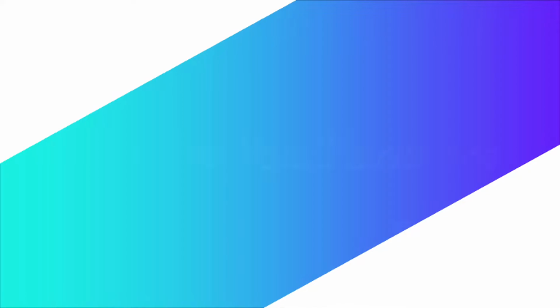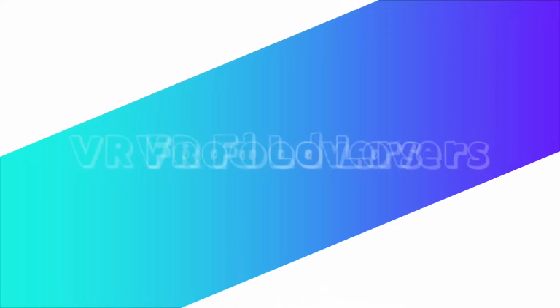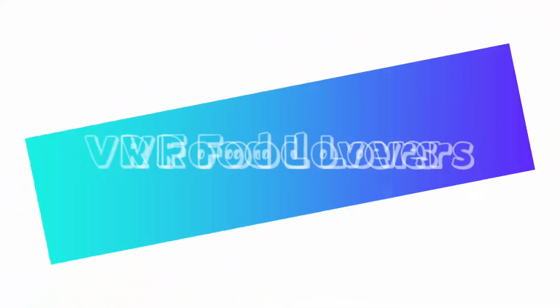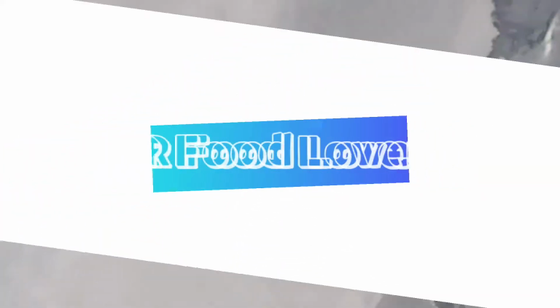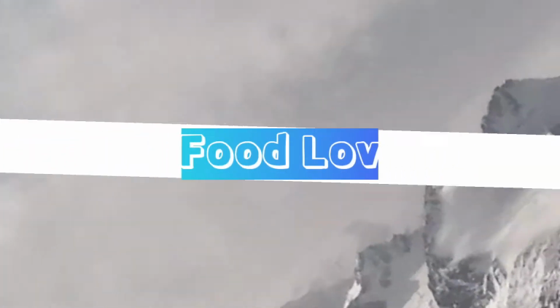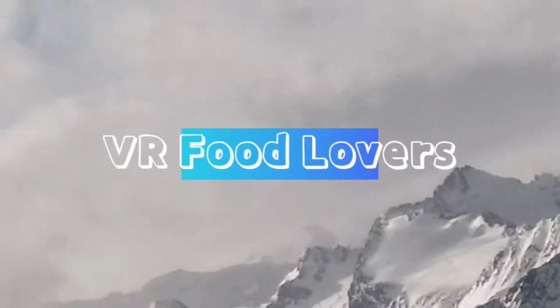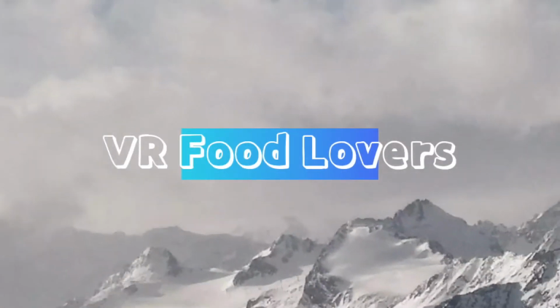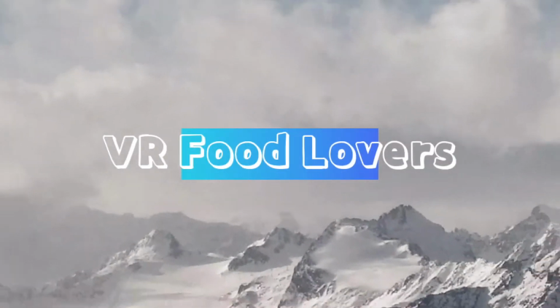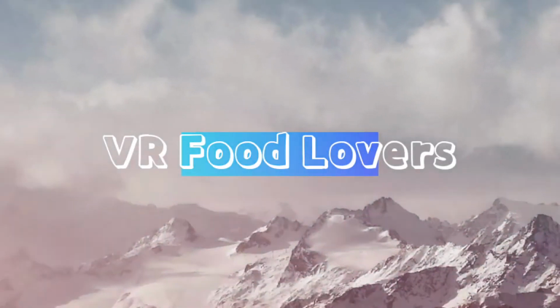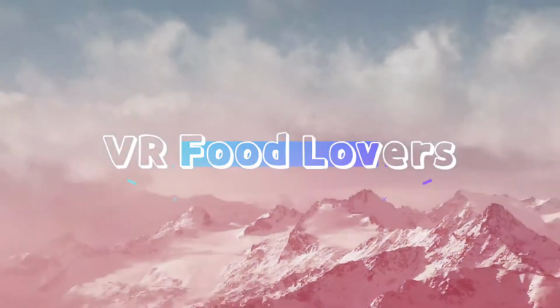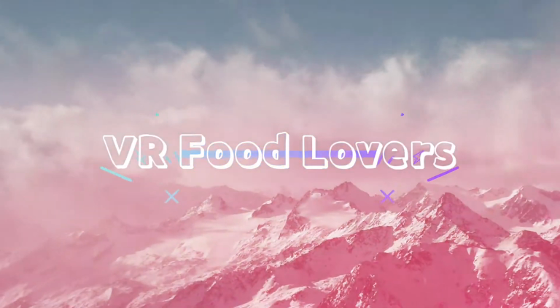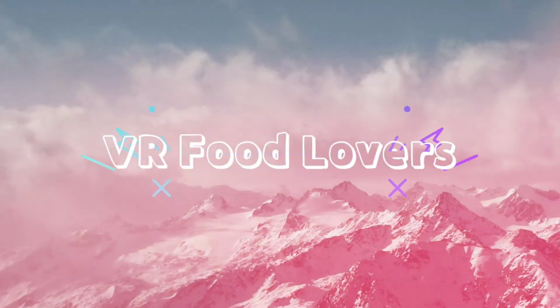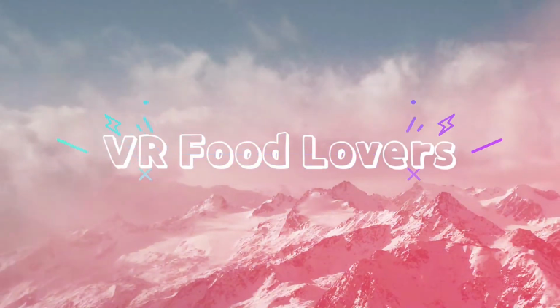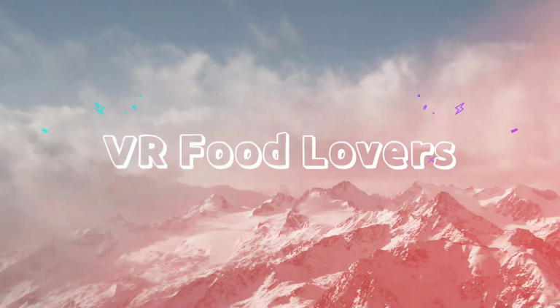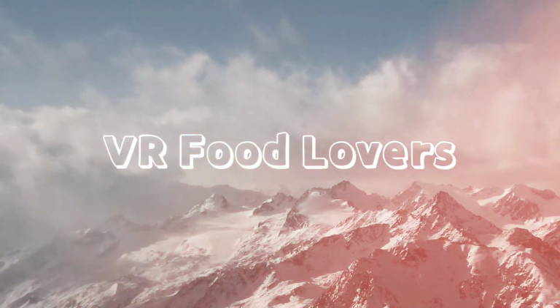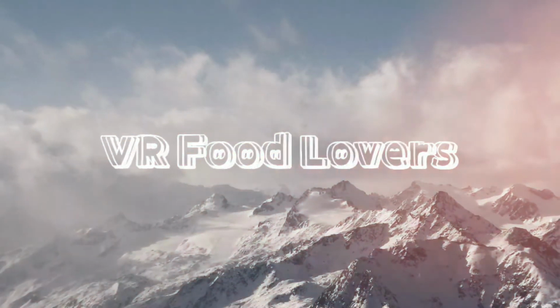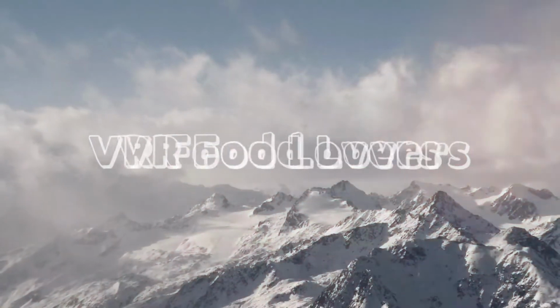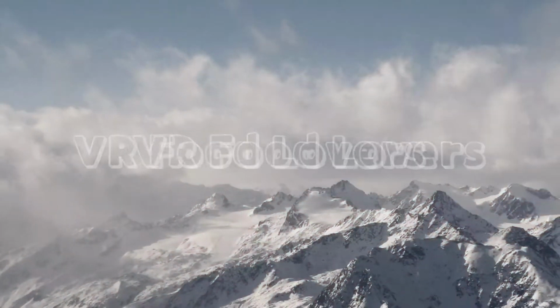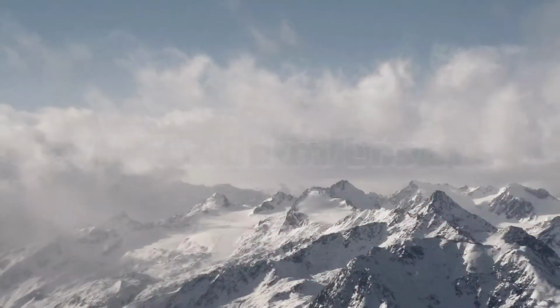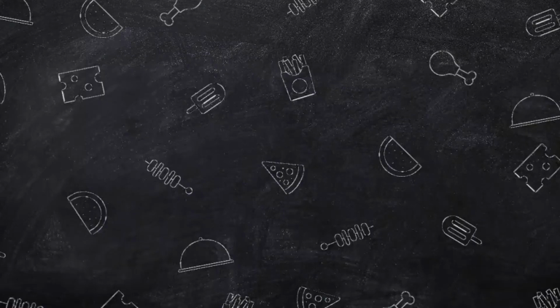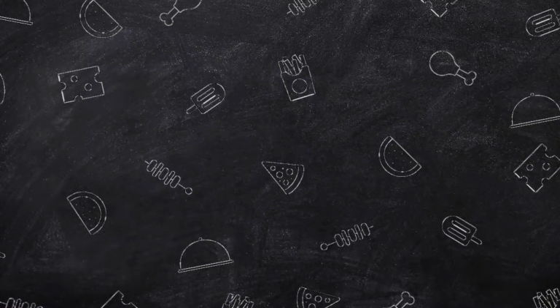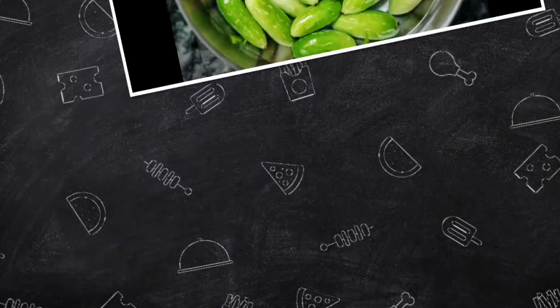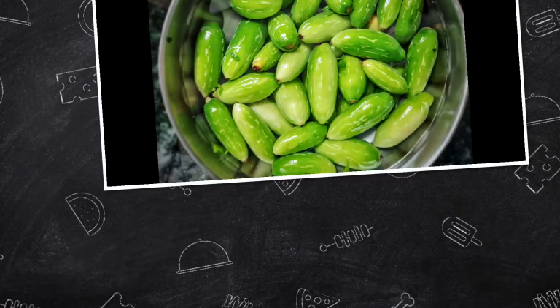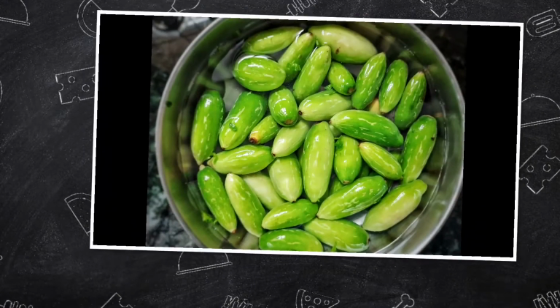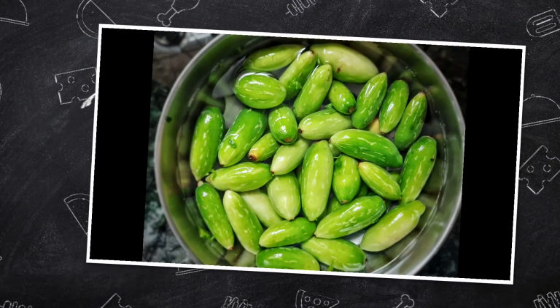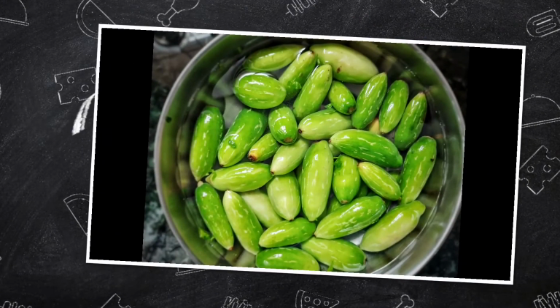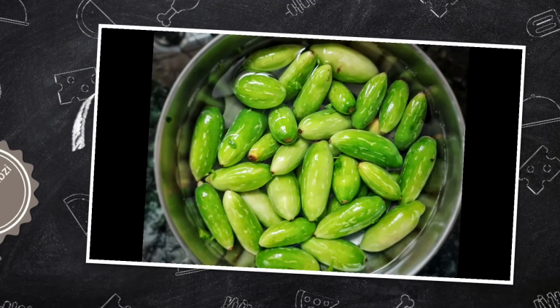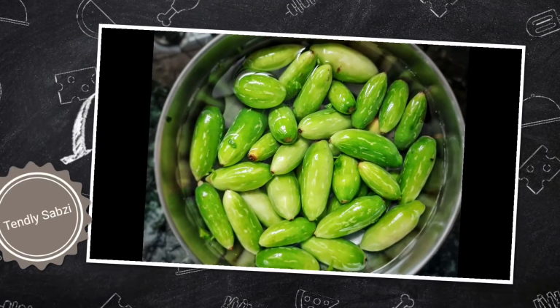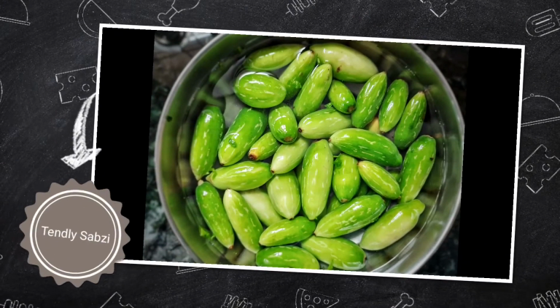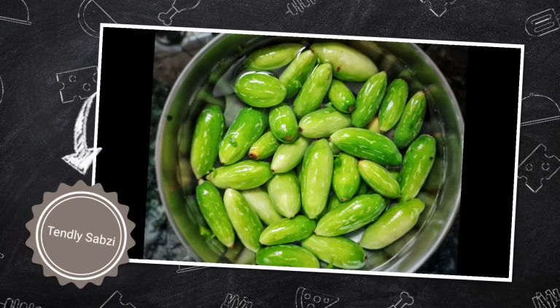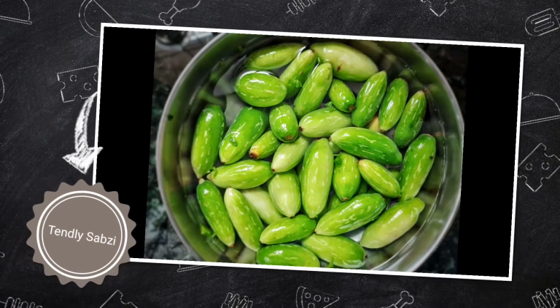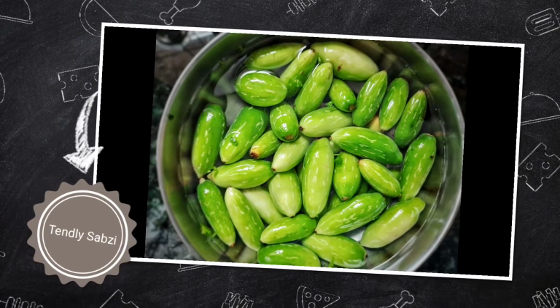Hello friends, welcome to my YouTube channel. Today we will prepare tendli sabzi, it is also known as ivy gourd. The serving is for two.